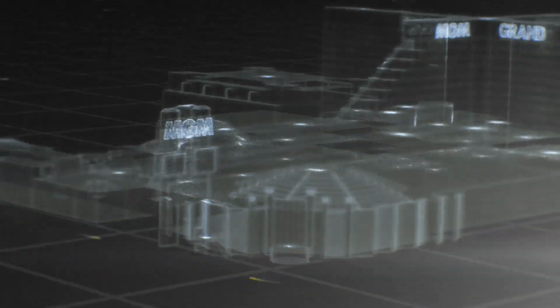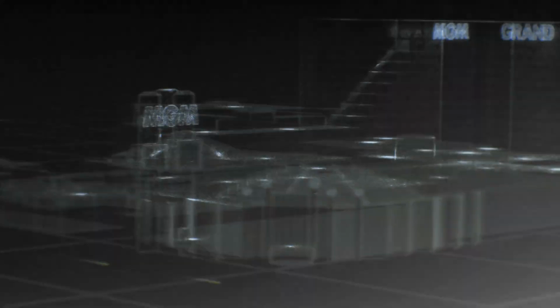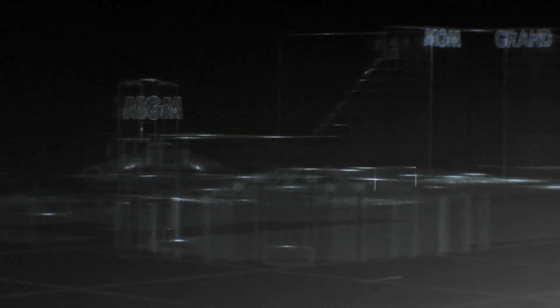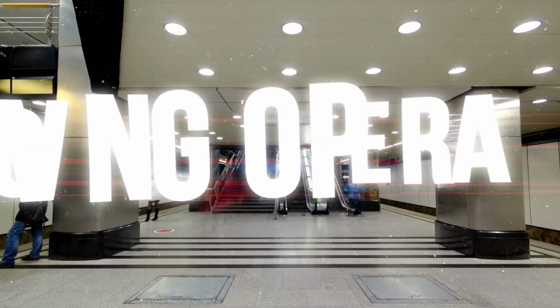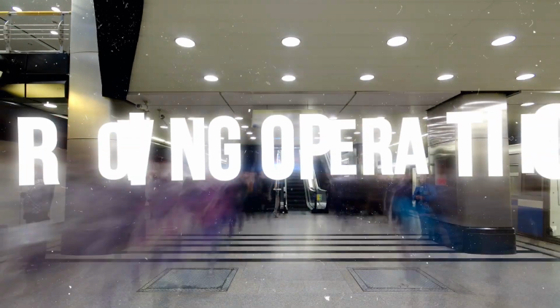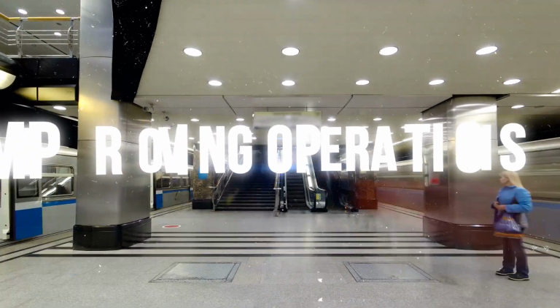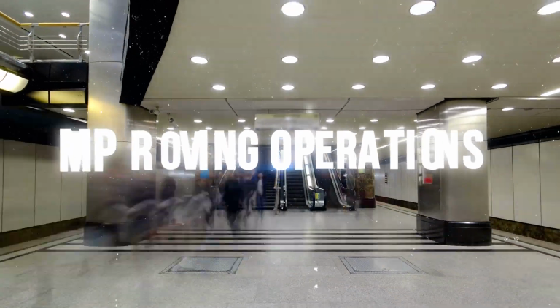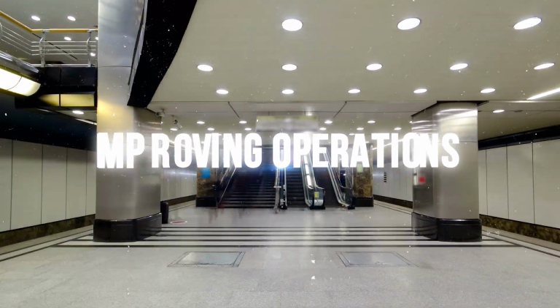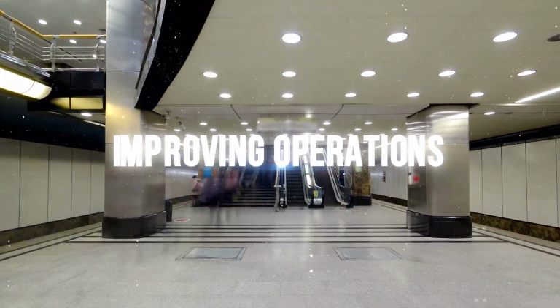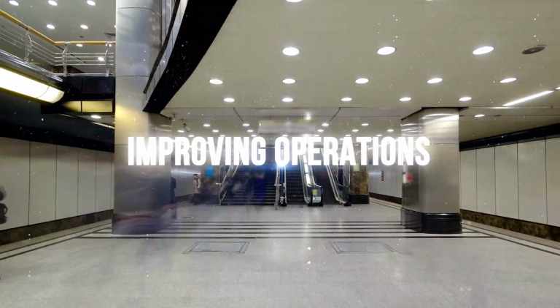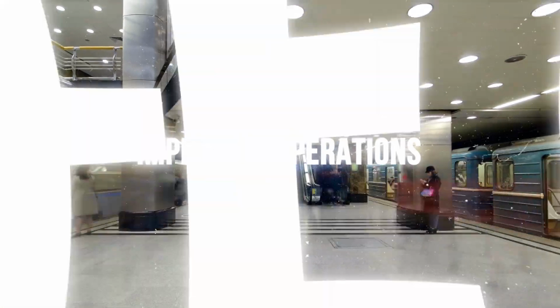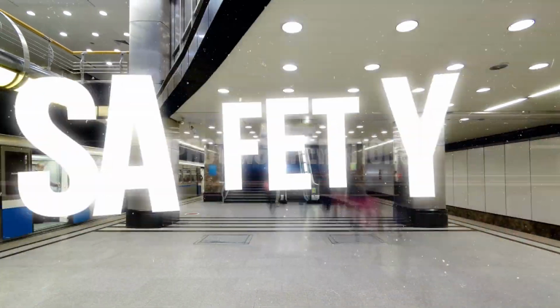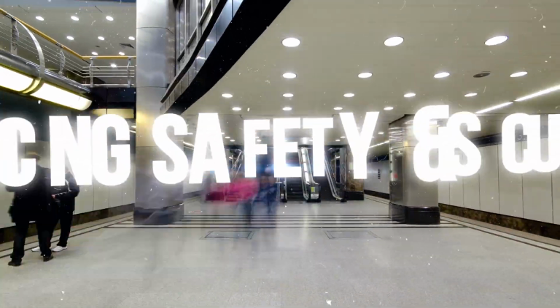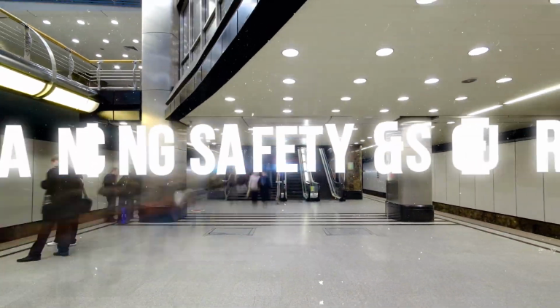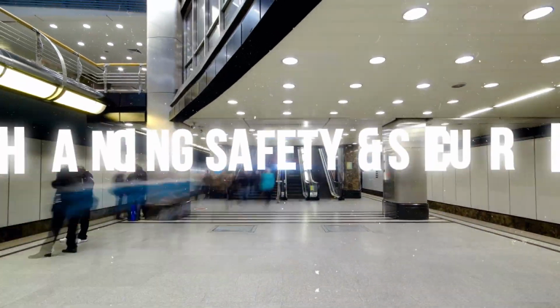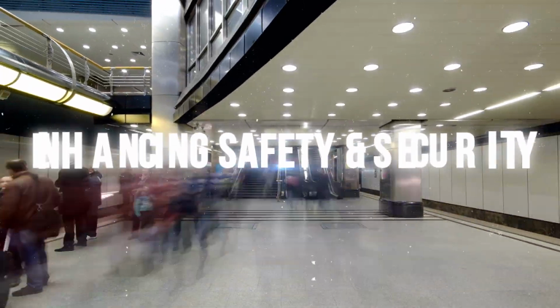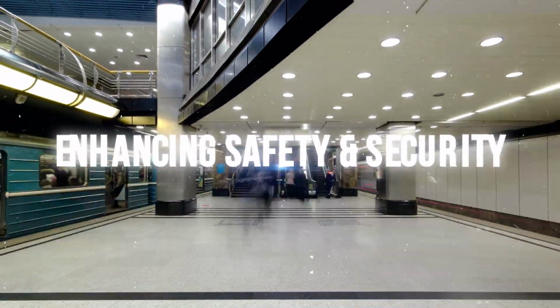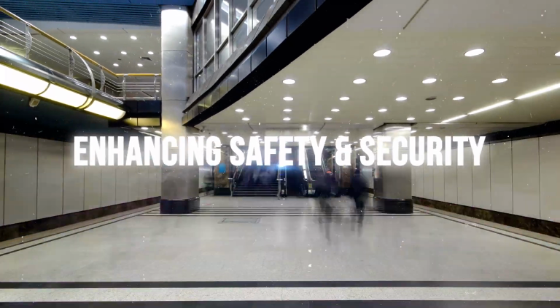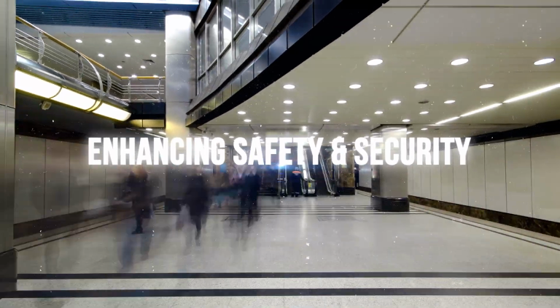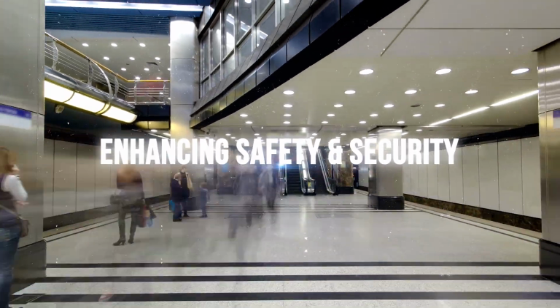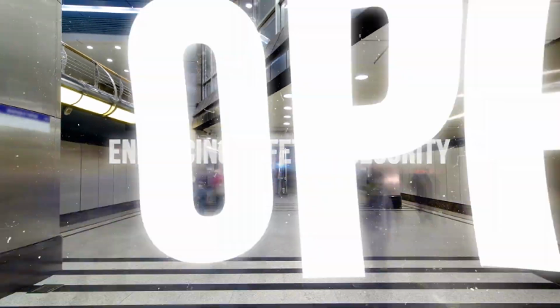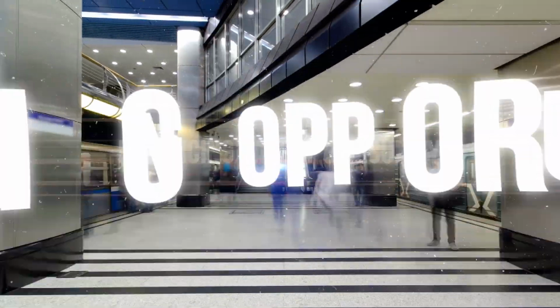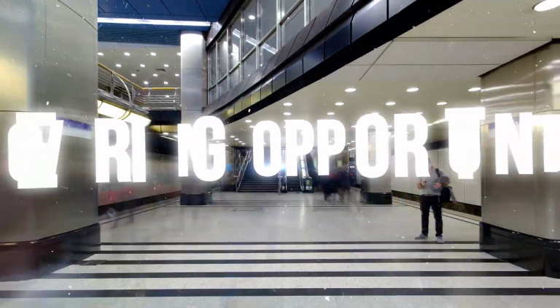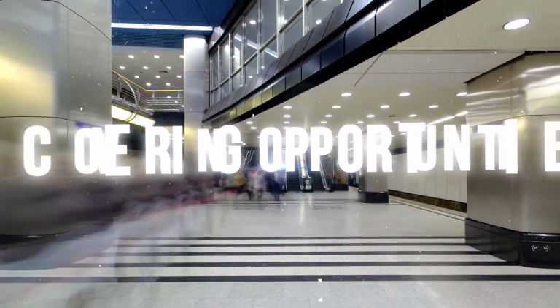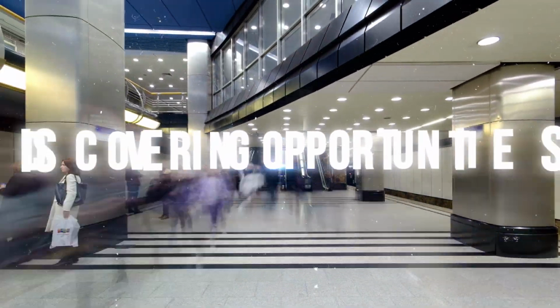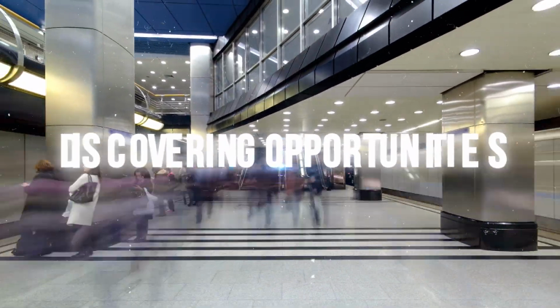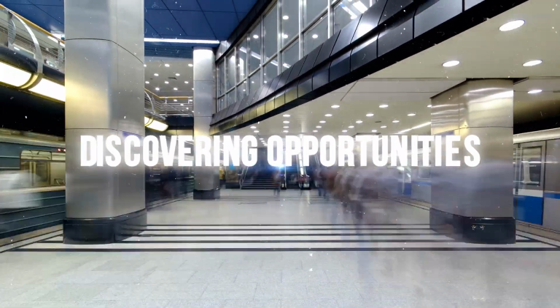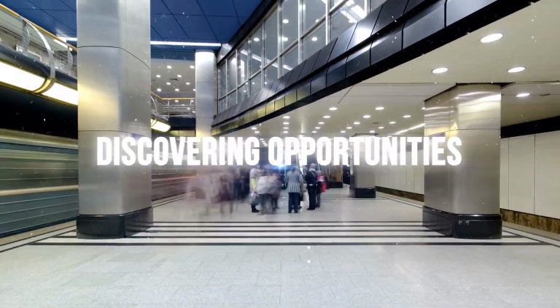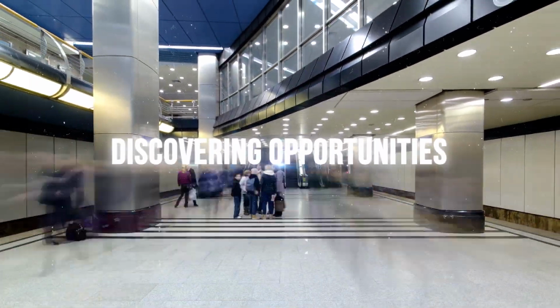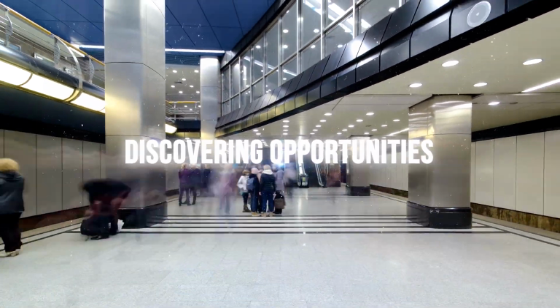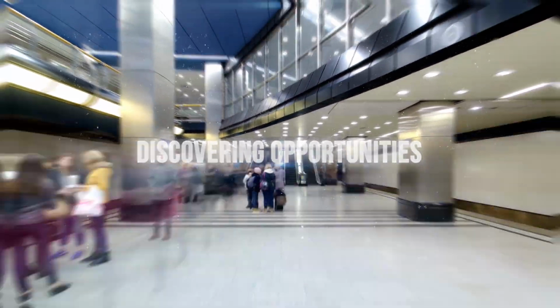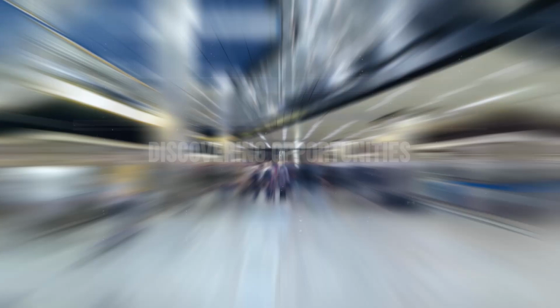Thanks to Air Patrol's unified real-time locationing solution, organizations are improving operations, enhancing safety and security, and discovering business opportunities like never before.